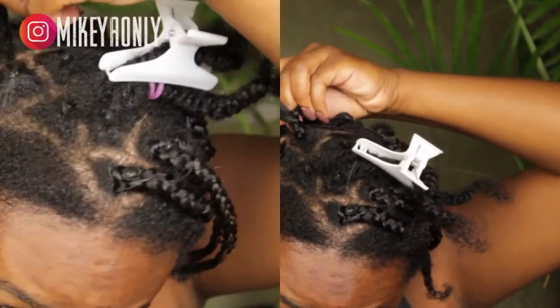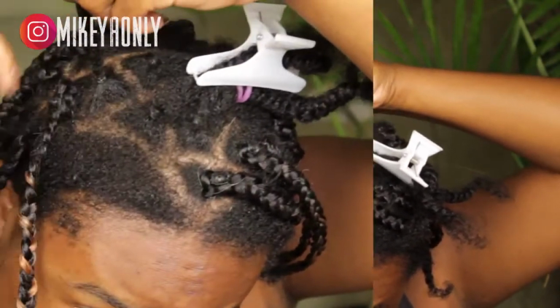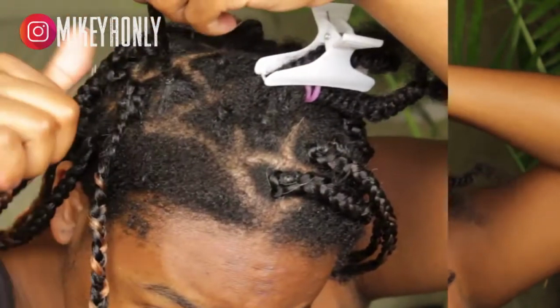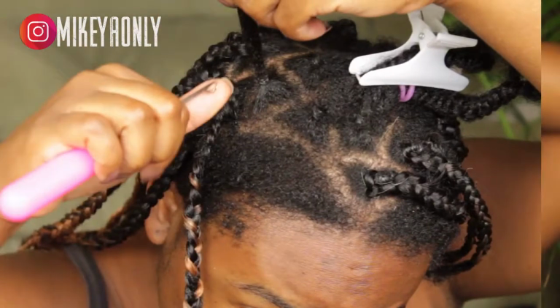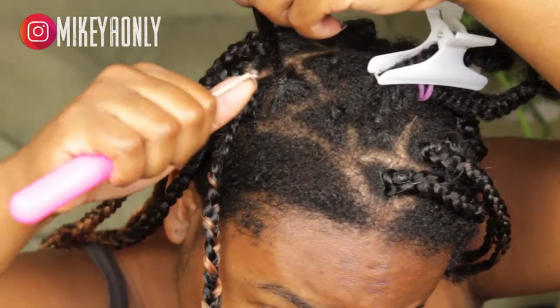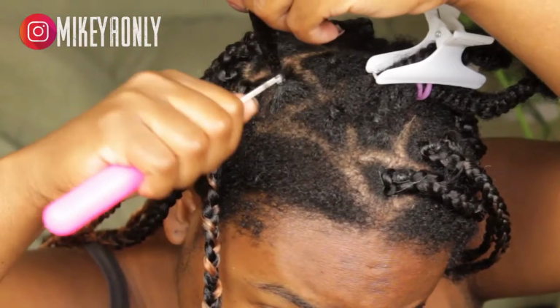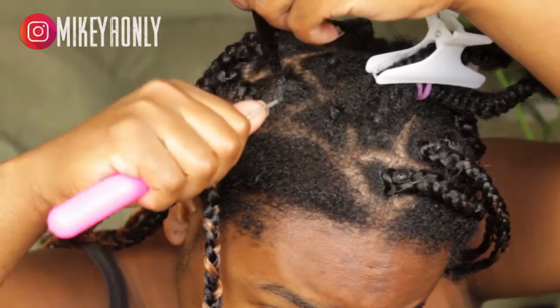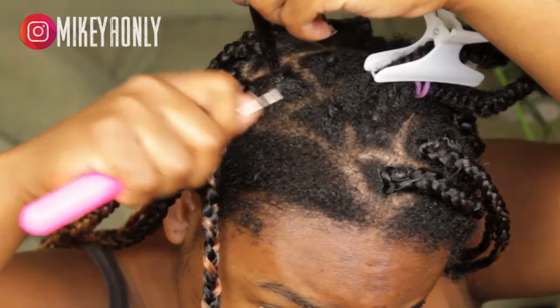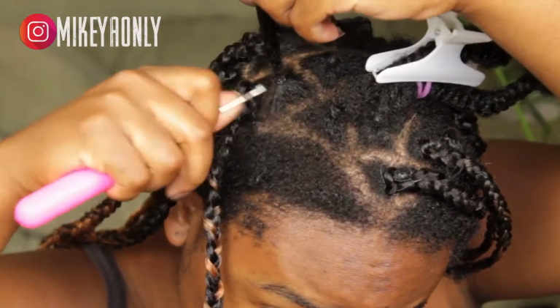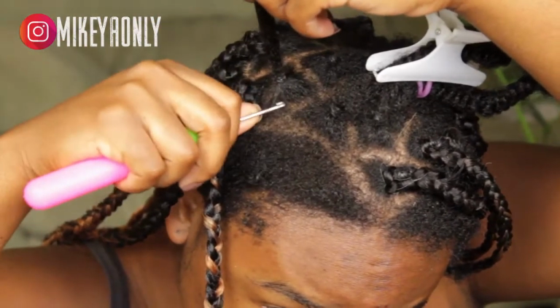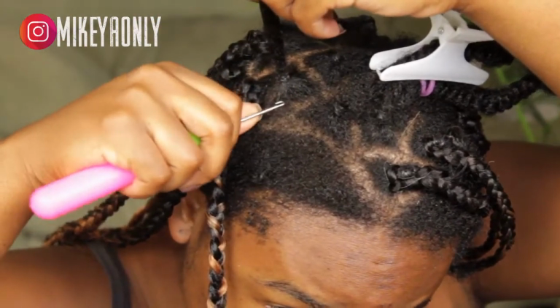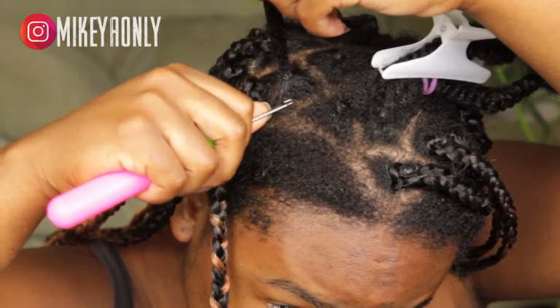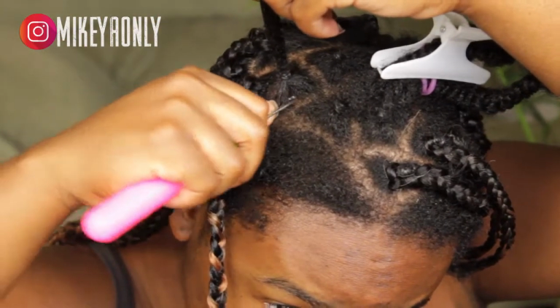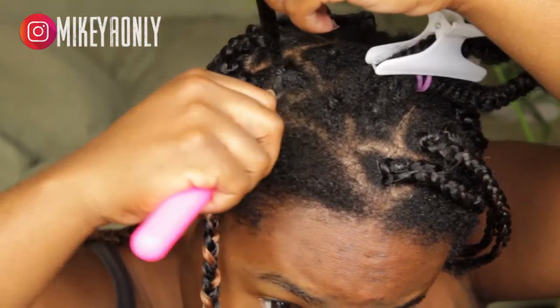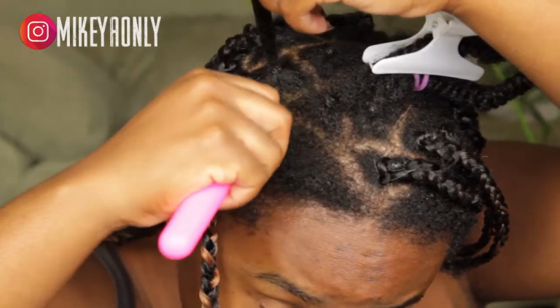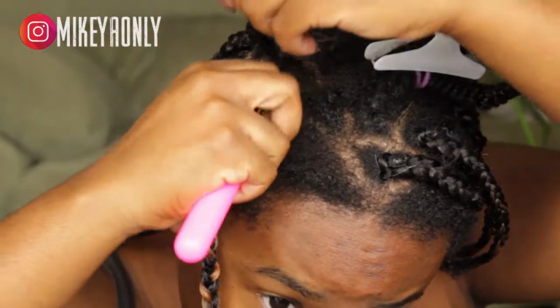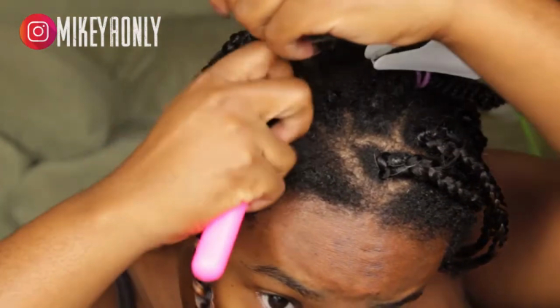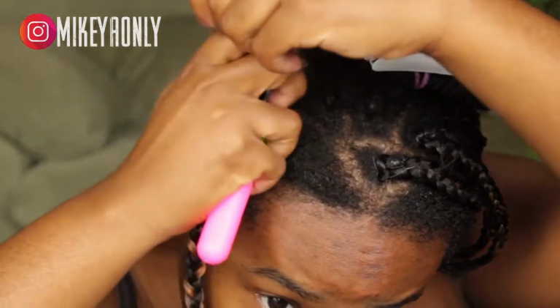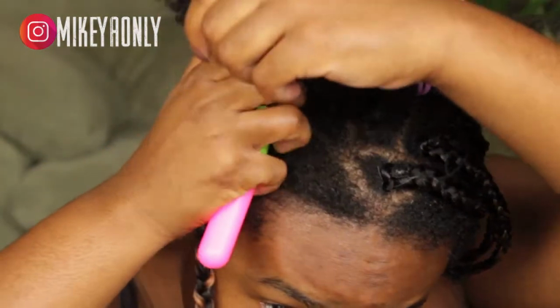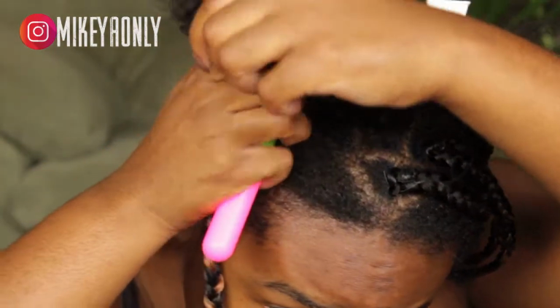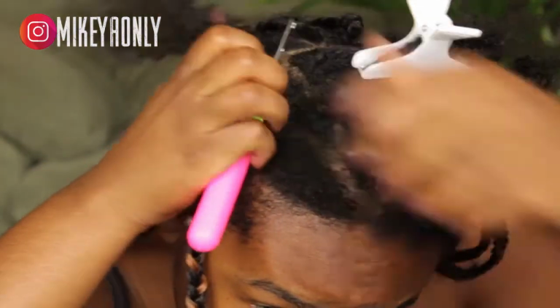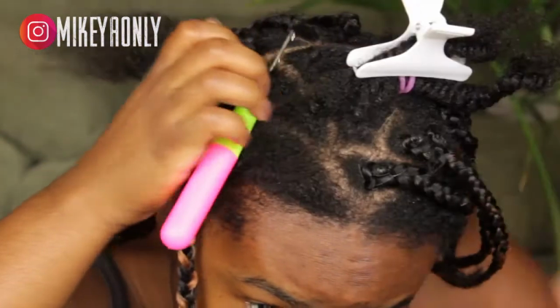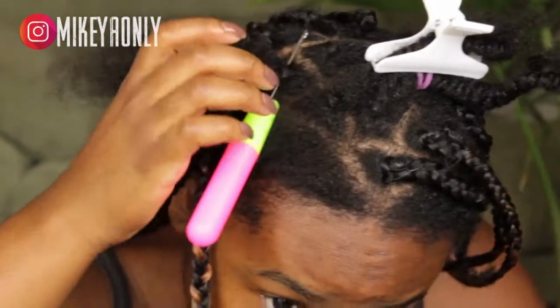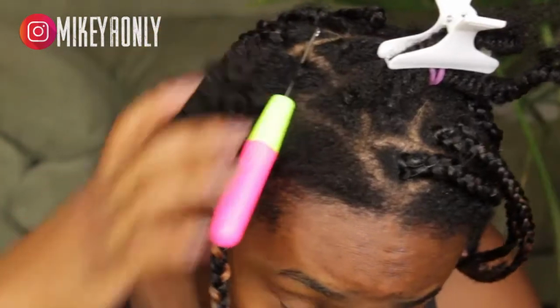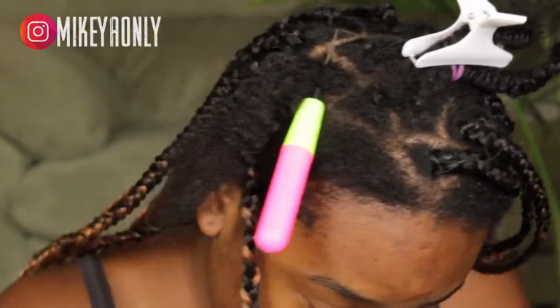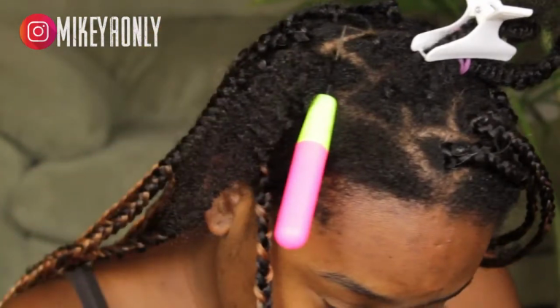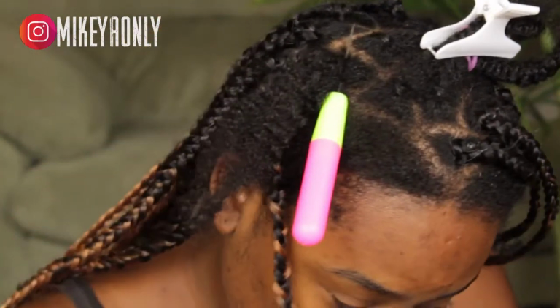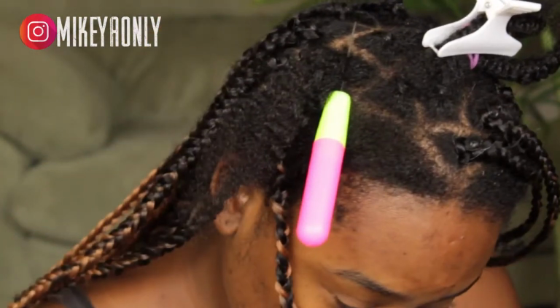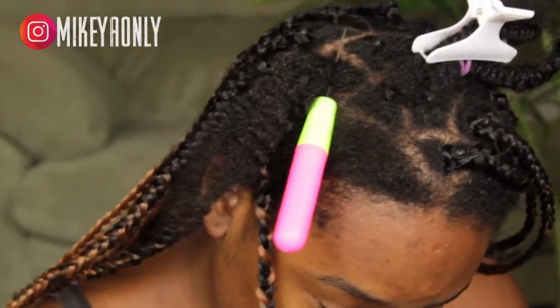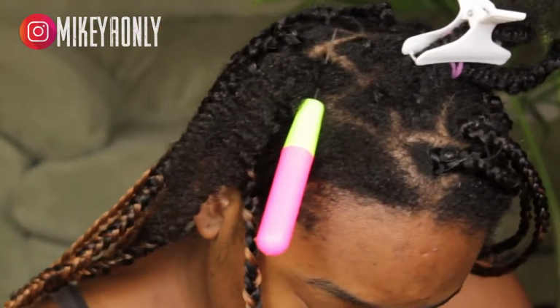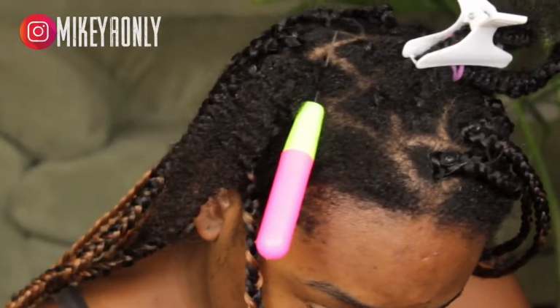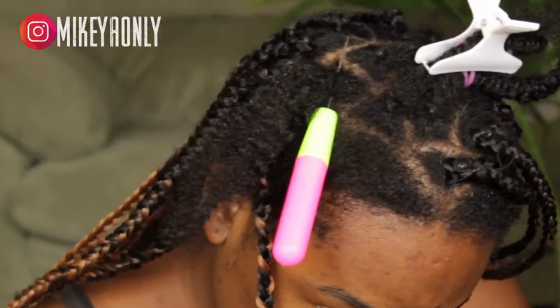Here is a close-up of the process. I'm just going to let you guys watch and see what I'm doing.